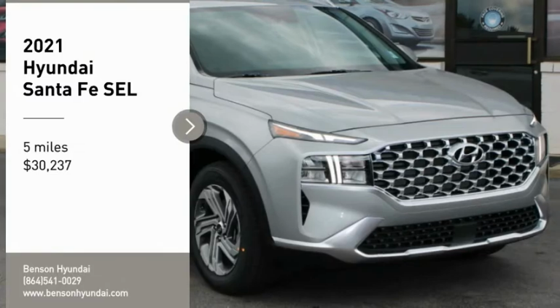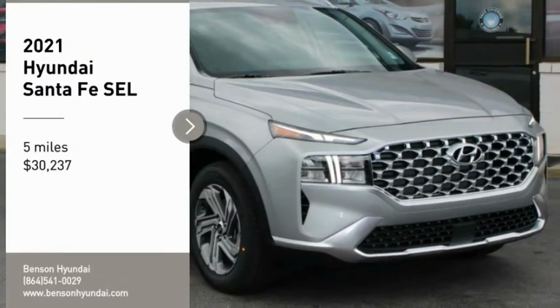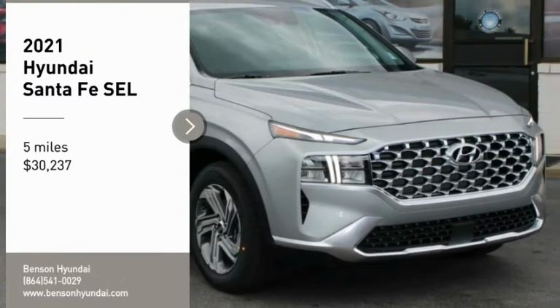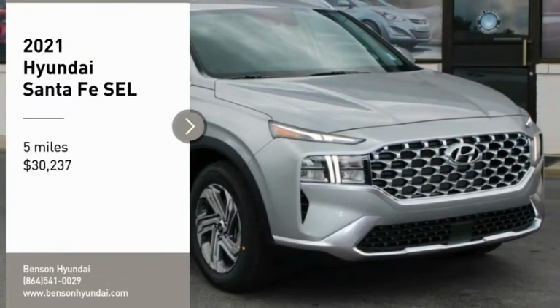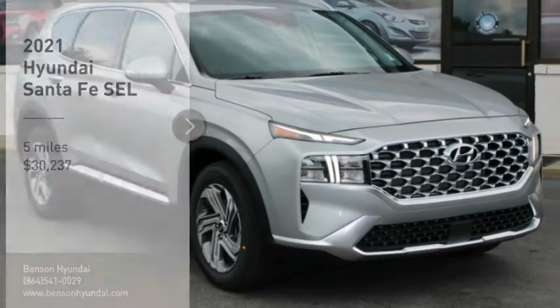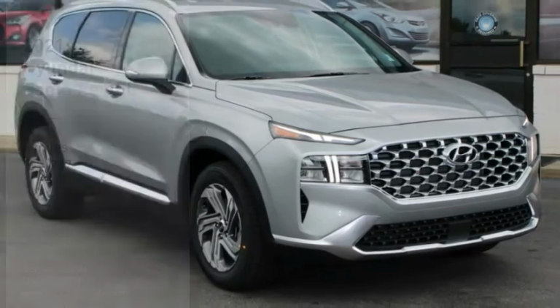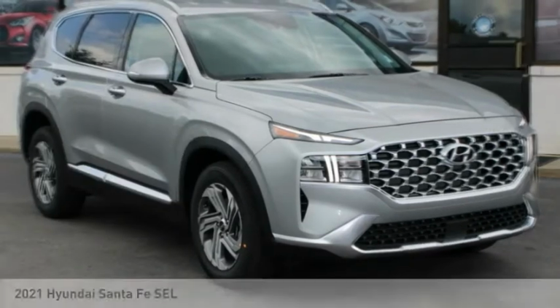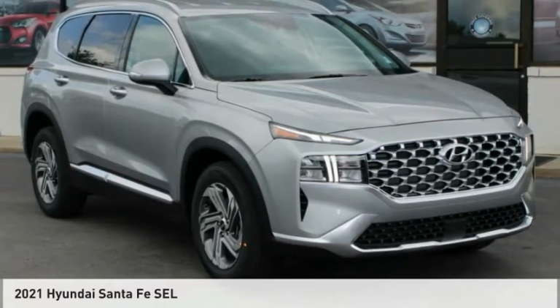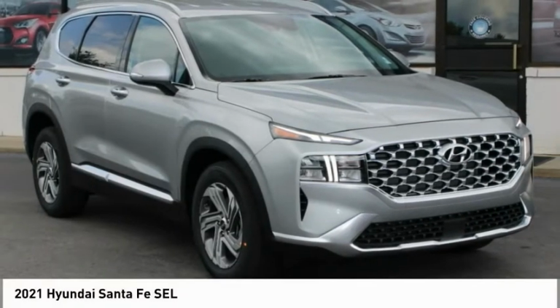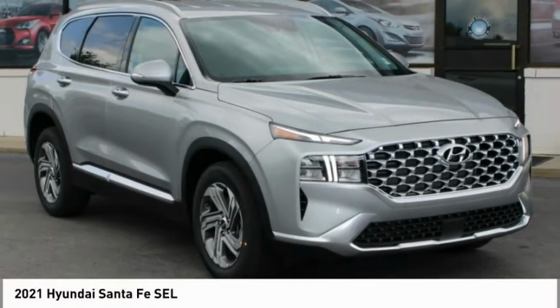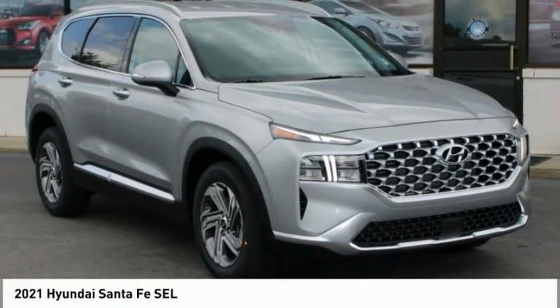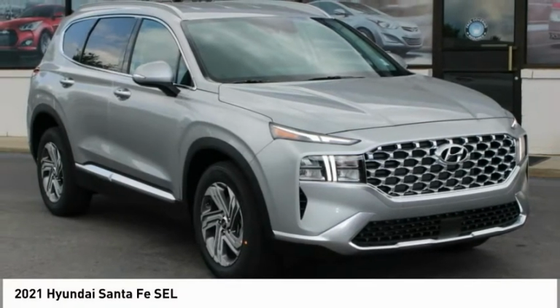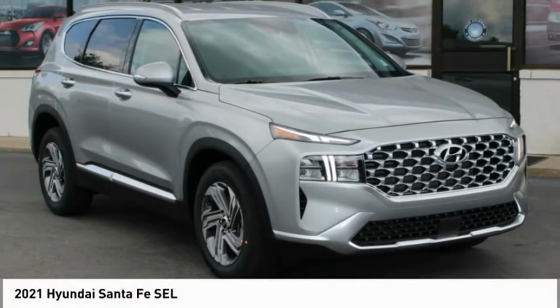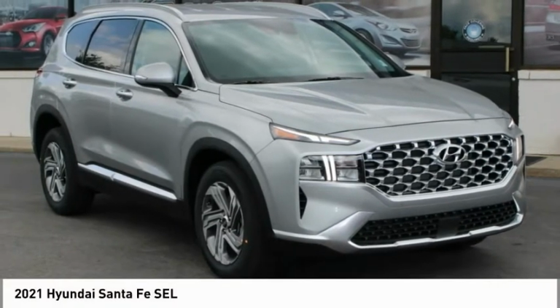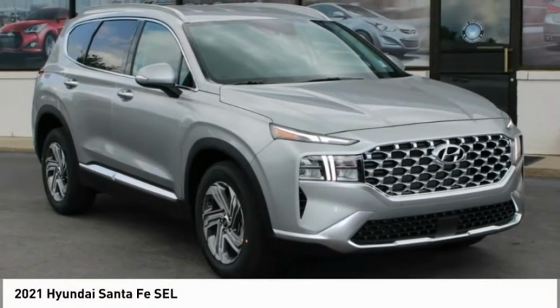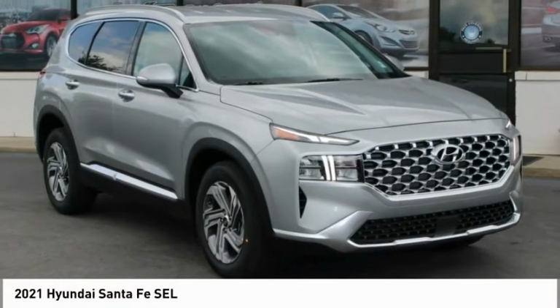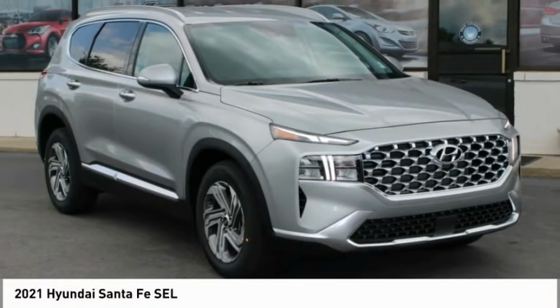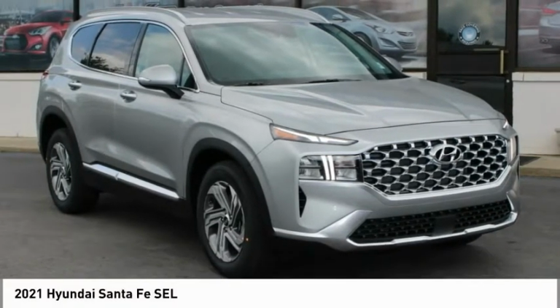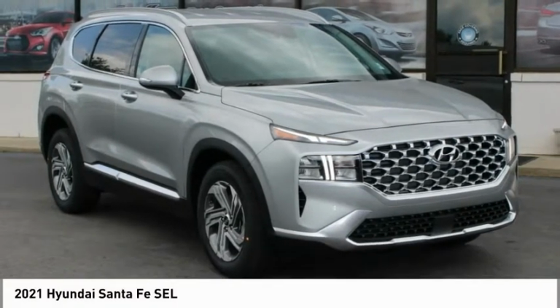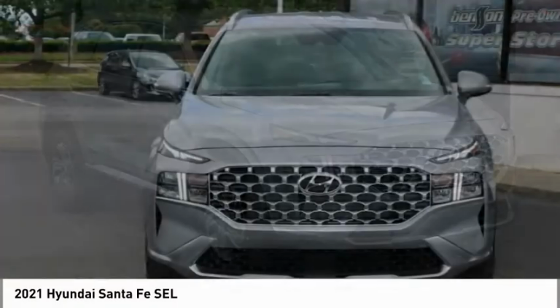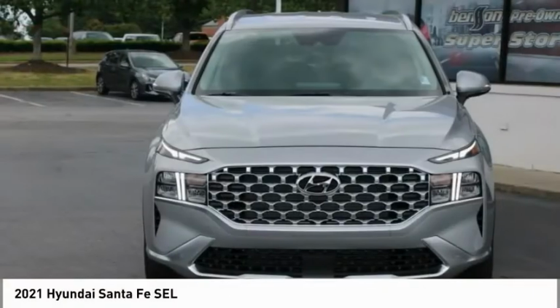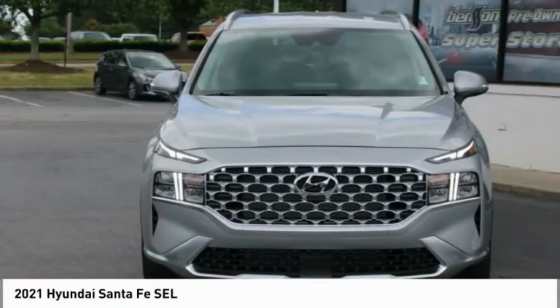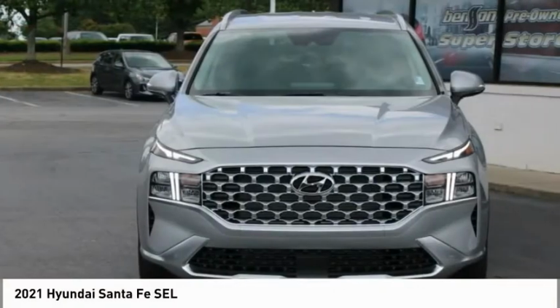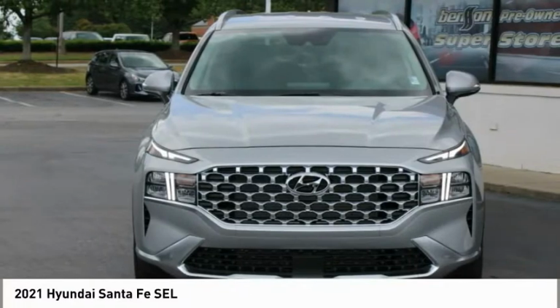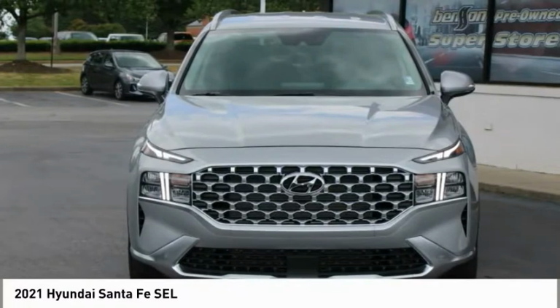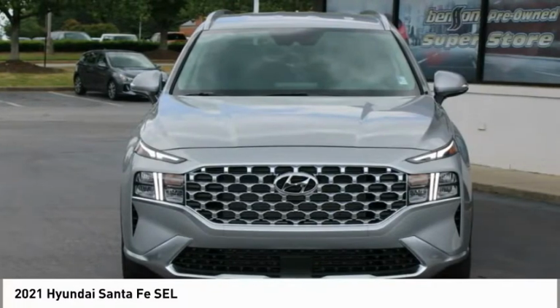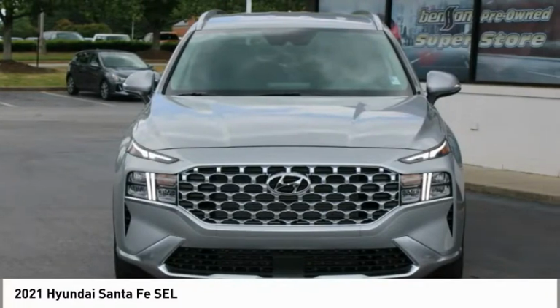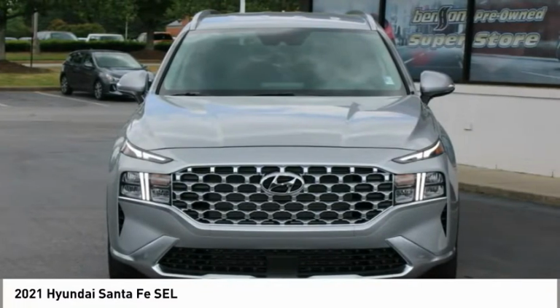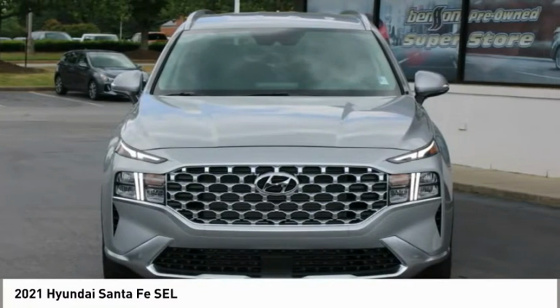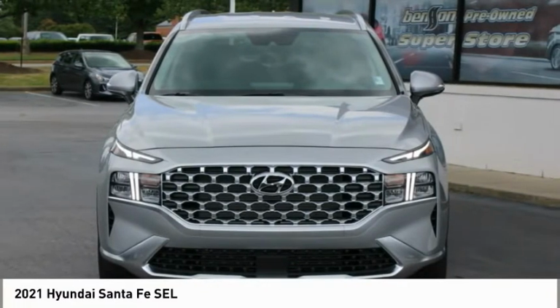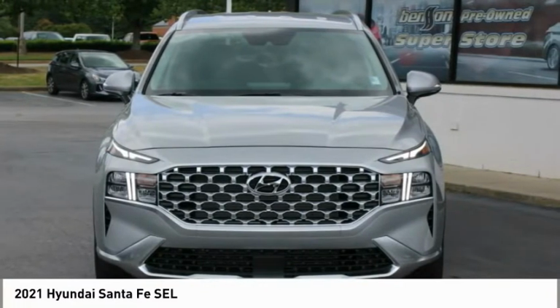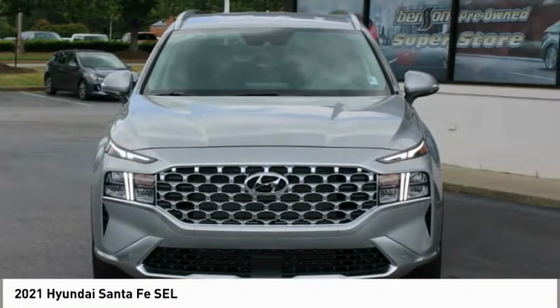2021 Santa Fe. Style. Quality. Performance. Value. Need we say more?